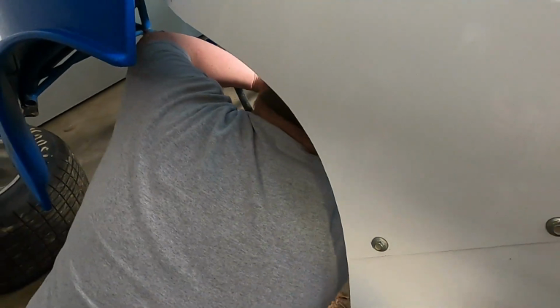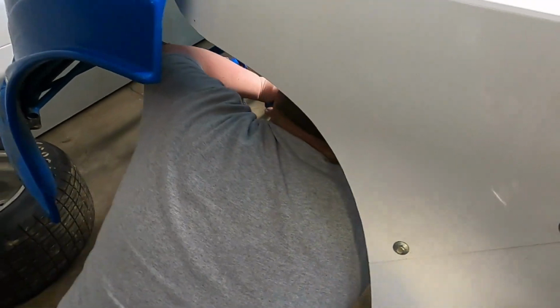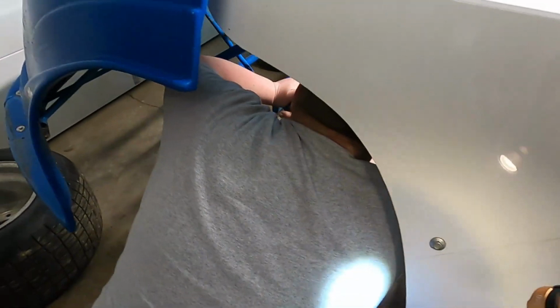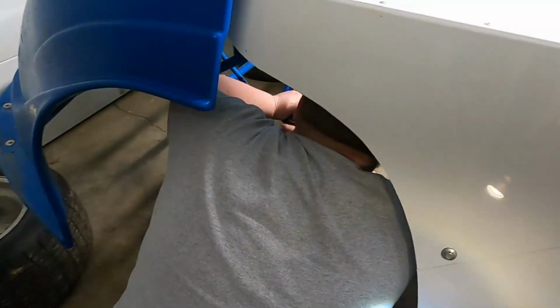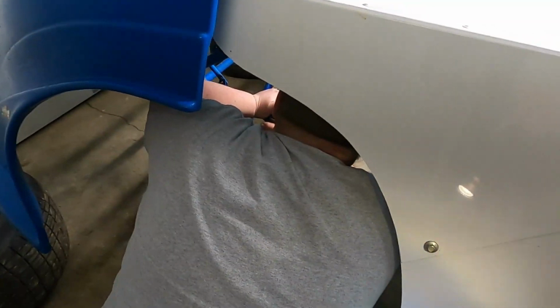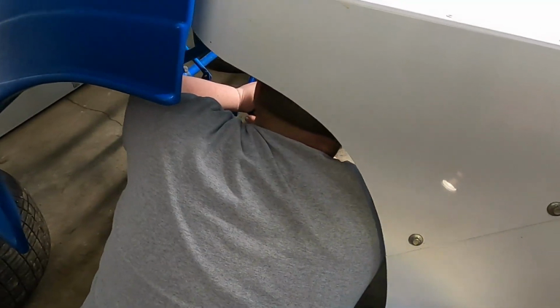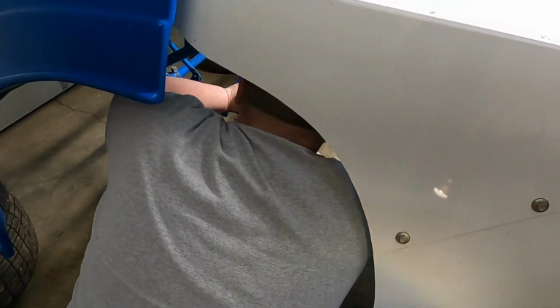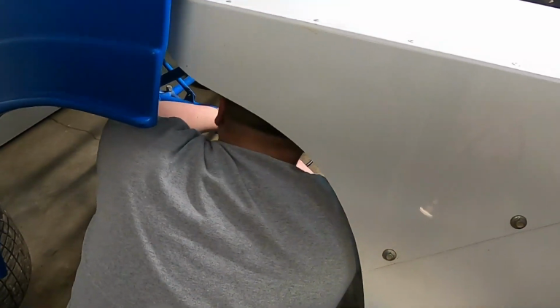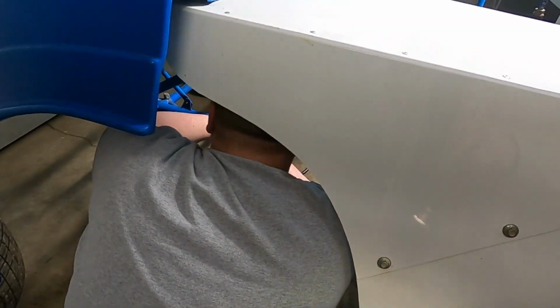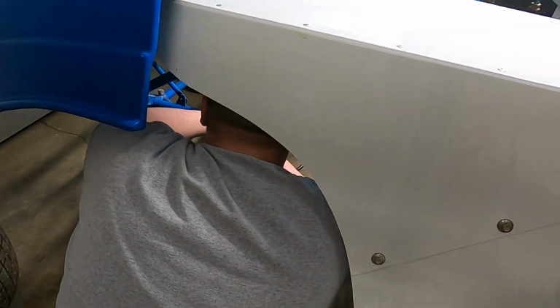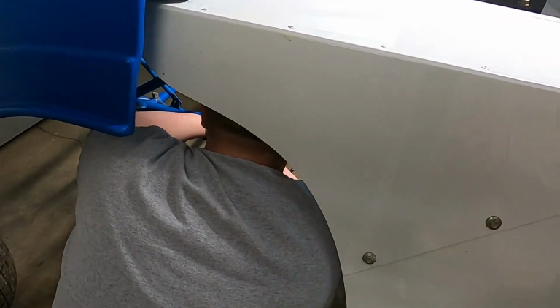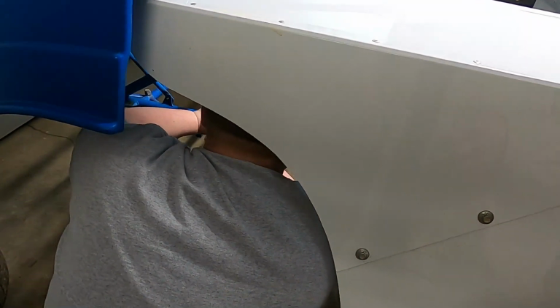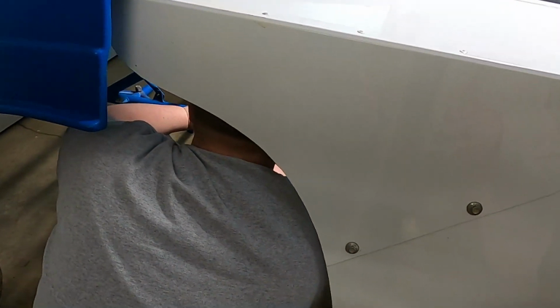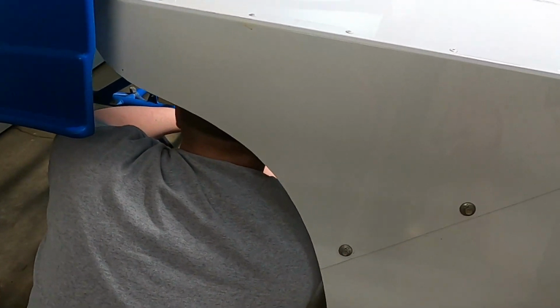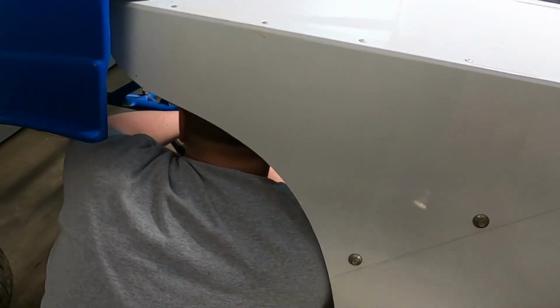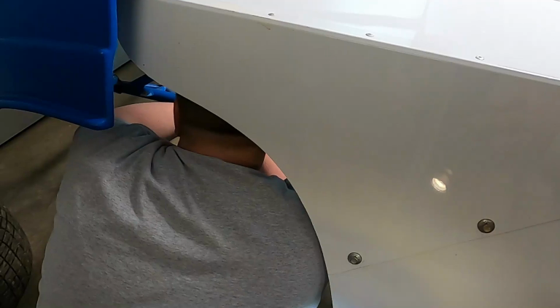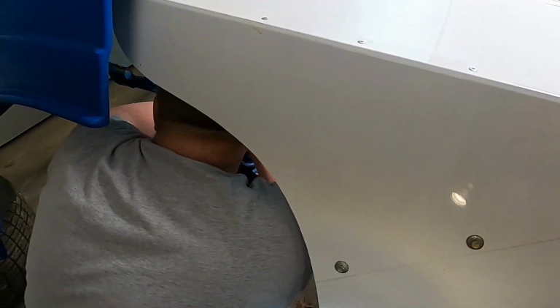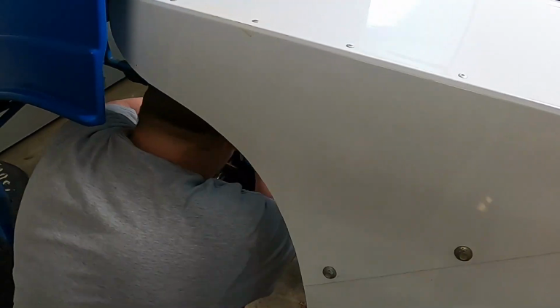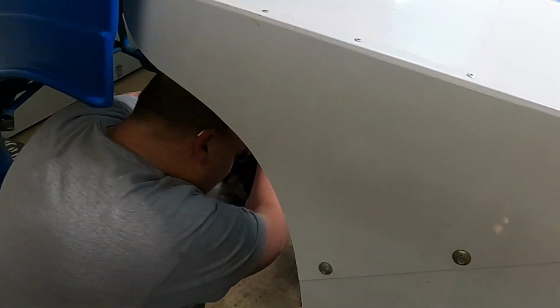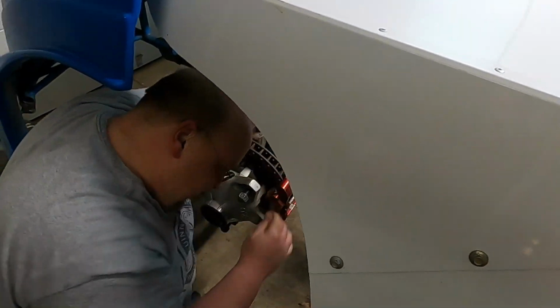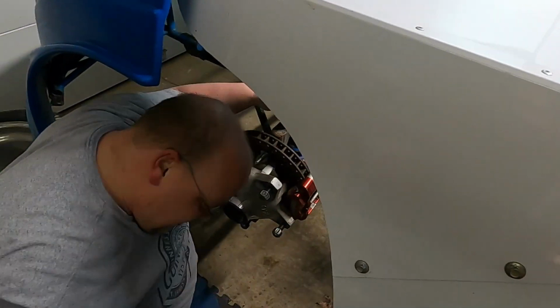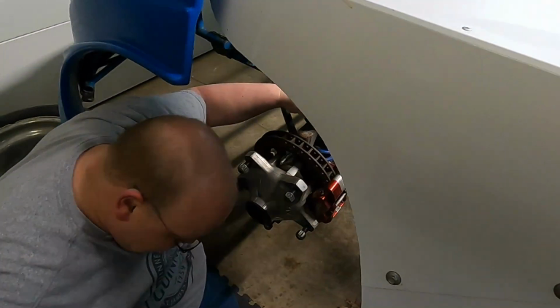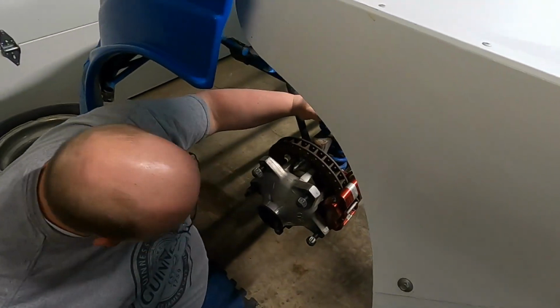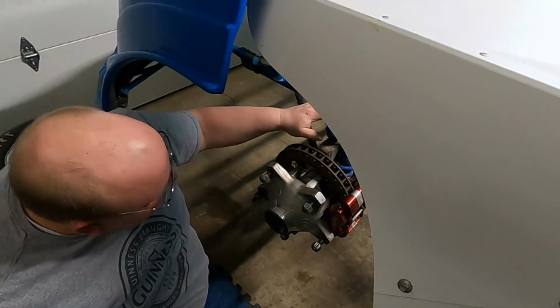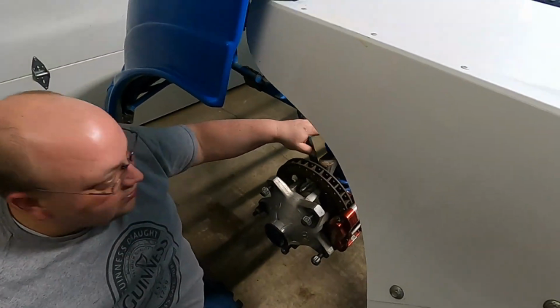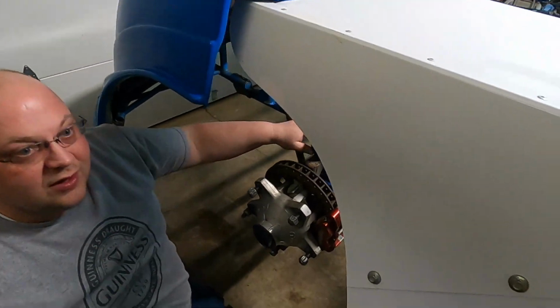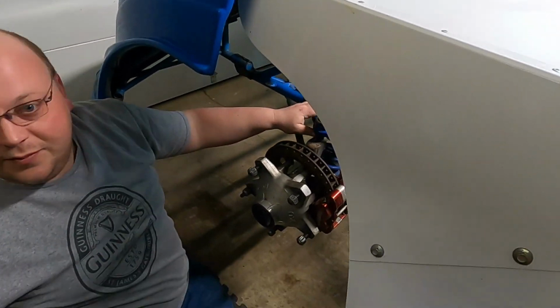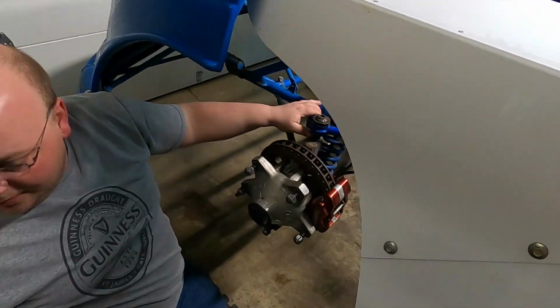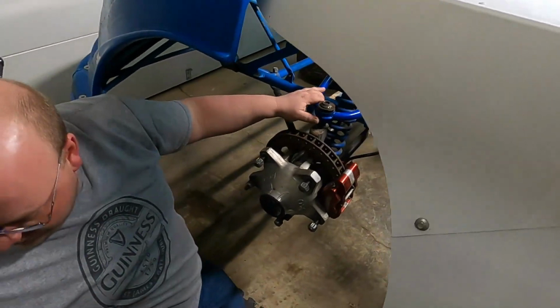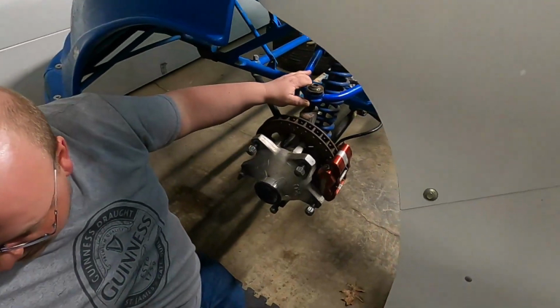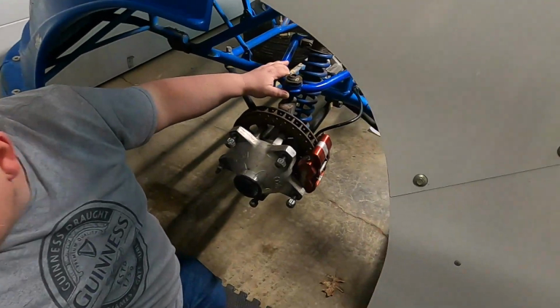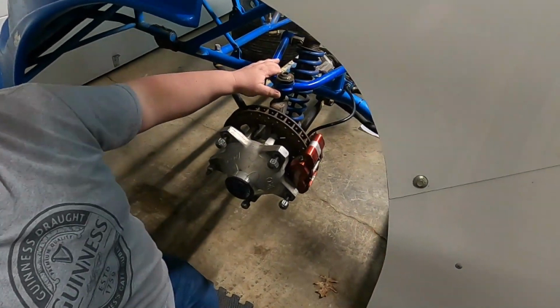We've got the uppers, left fronts. These are probably original OG. This is what they look like when you buy them off Rocket's website.